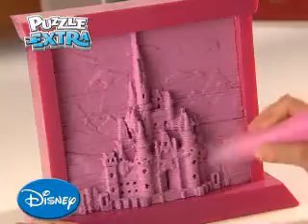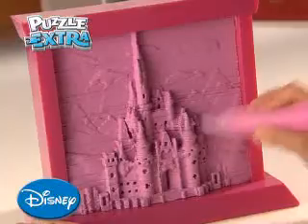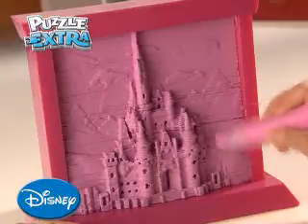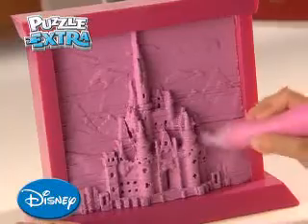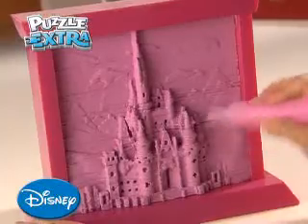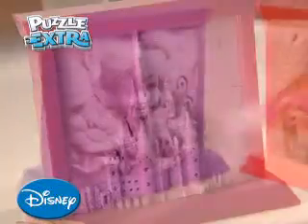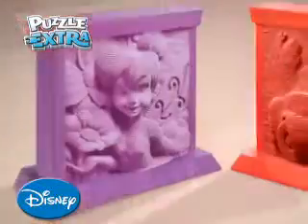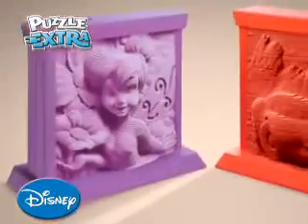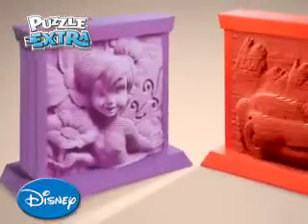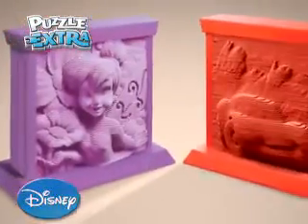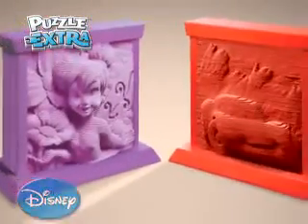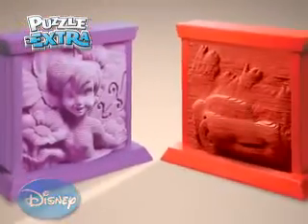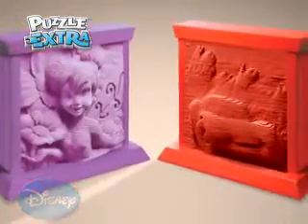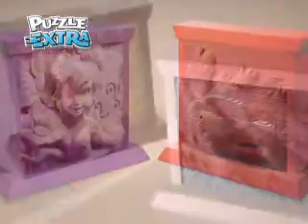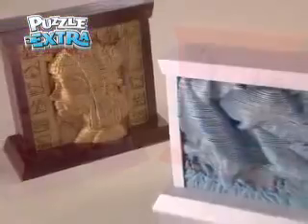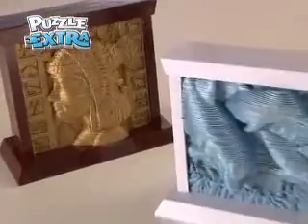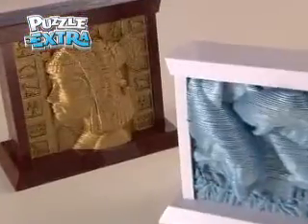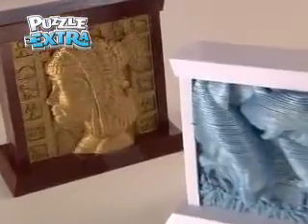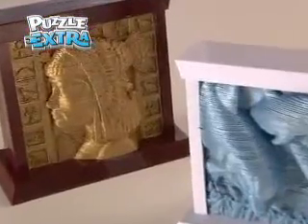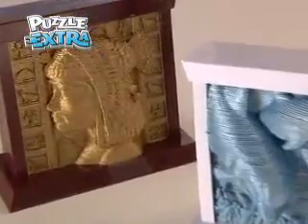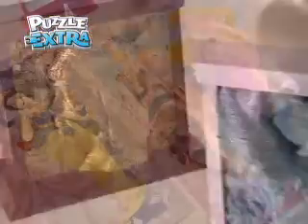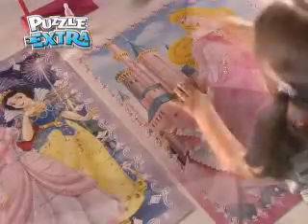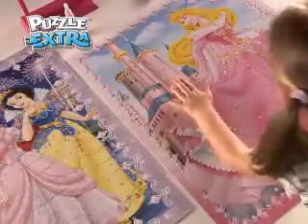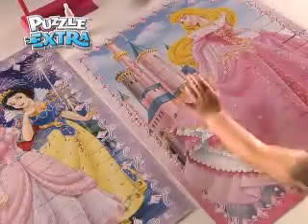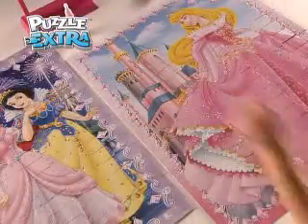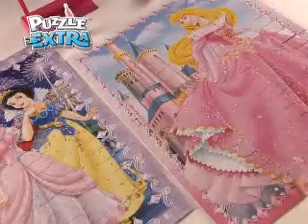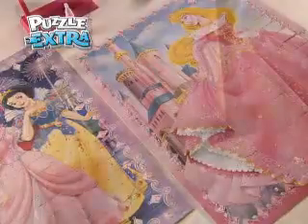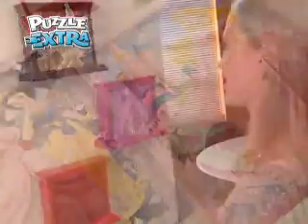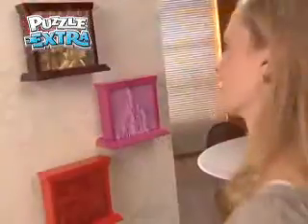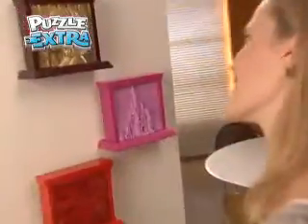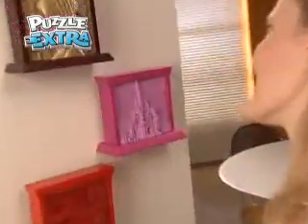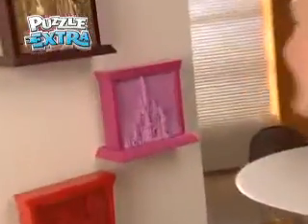You can paint and even display. Puzzle Extra, made in 2D, displayed in 3D.